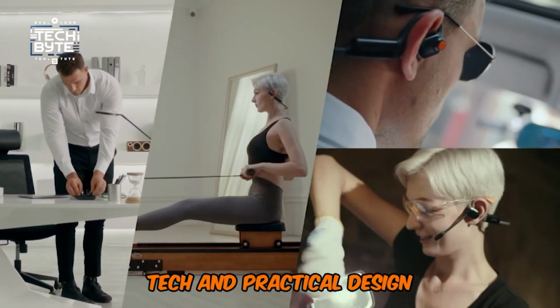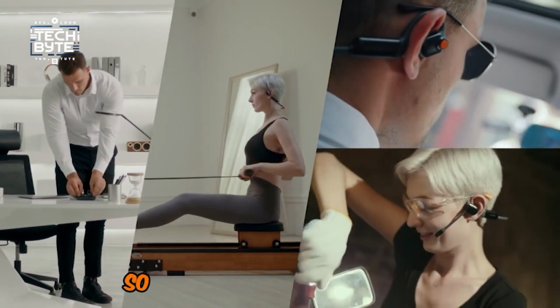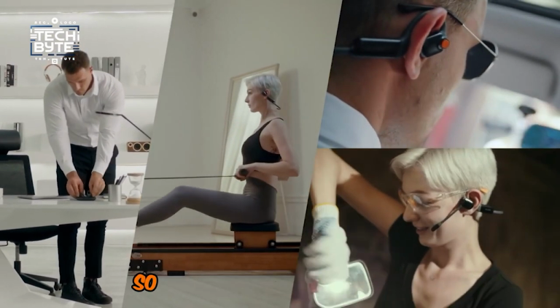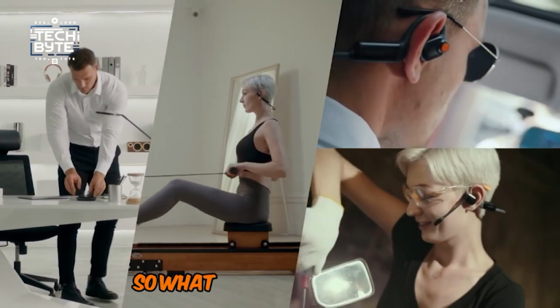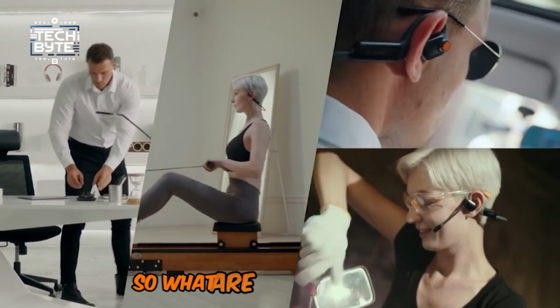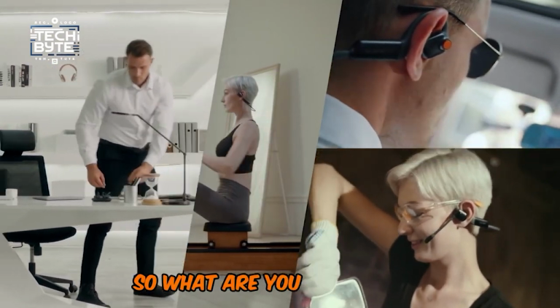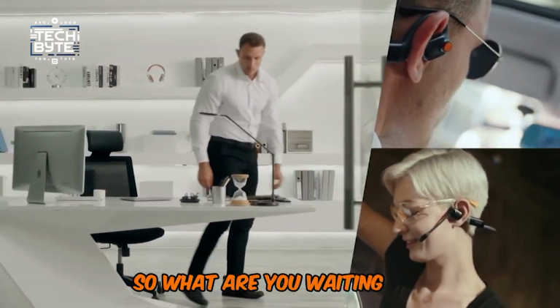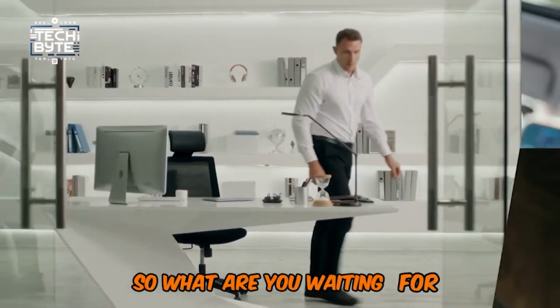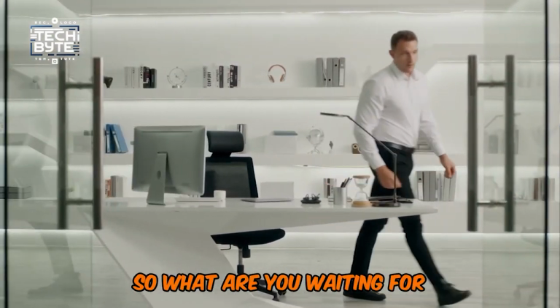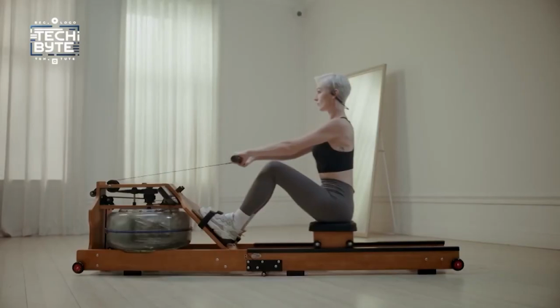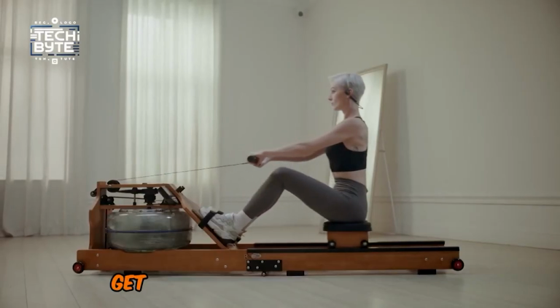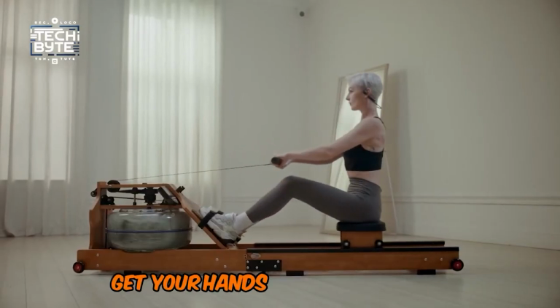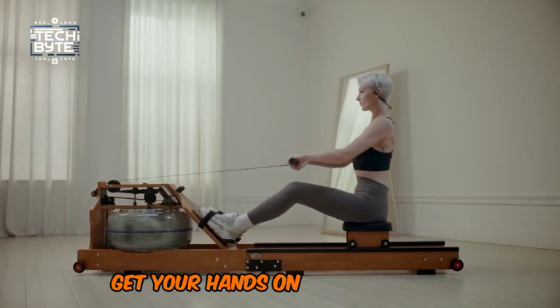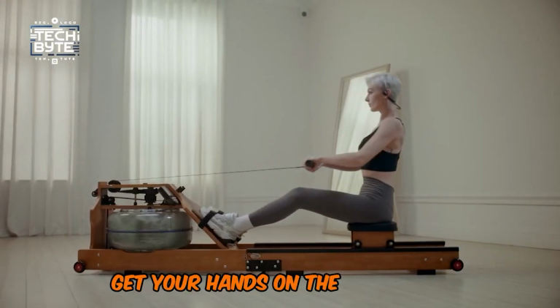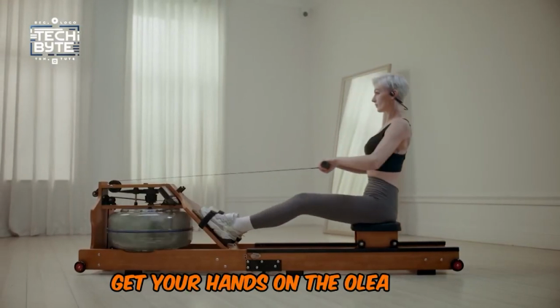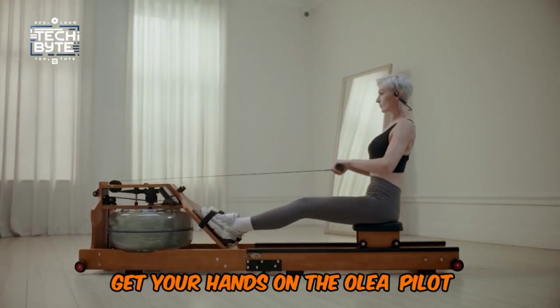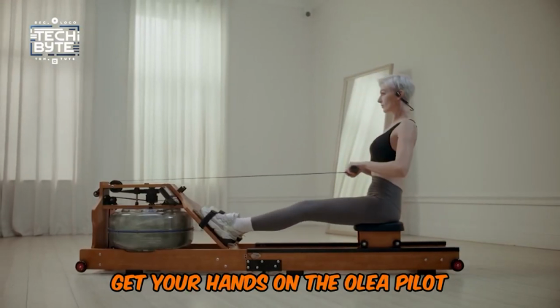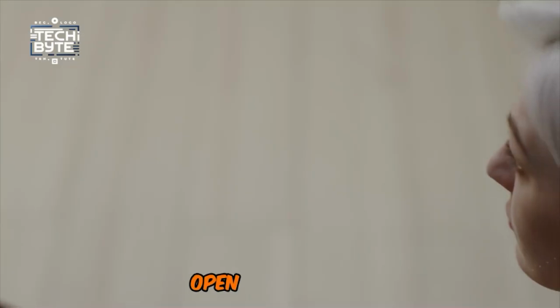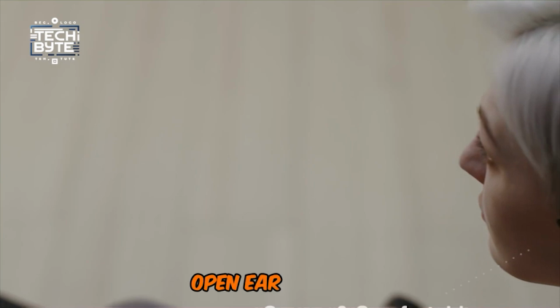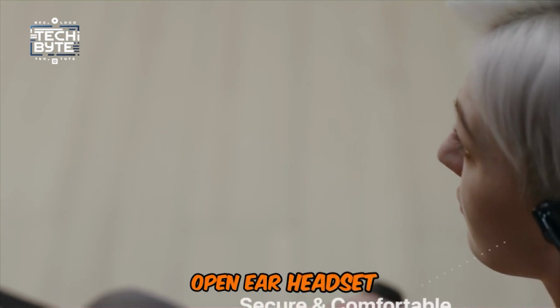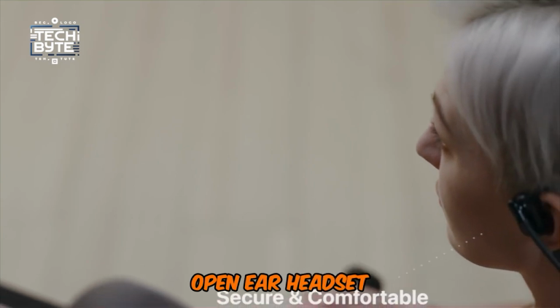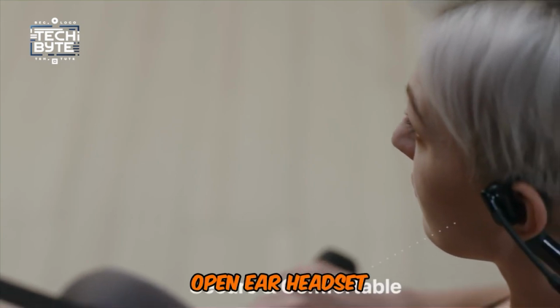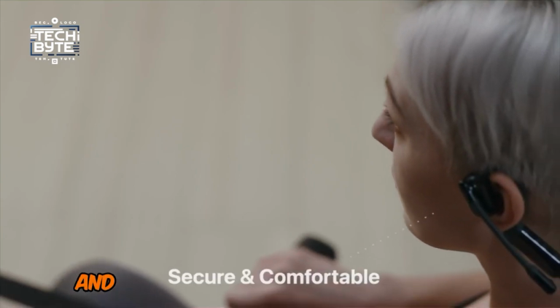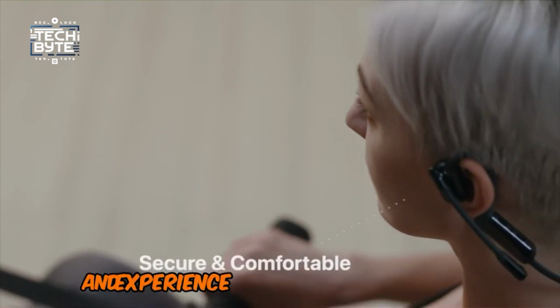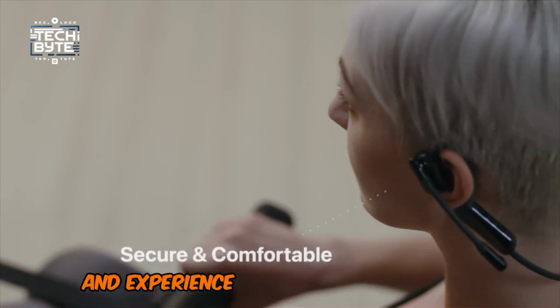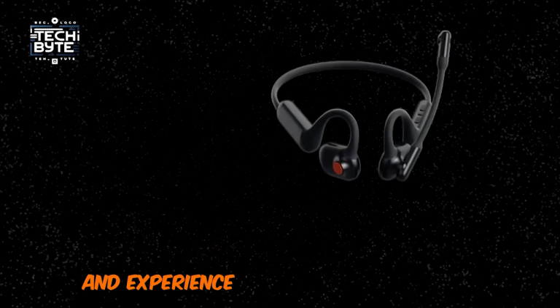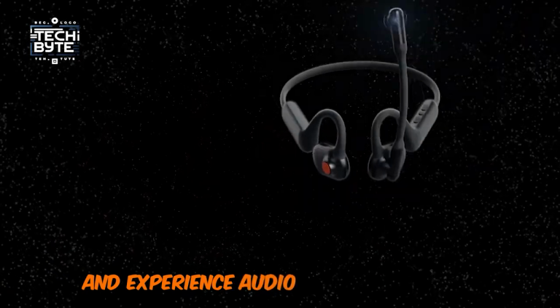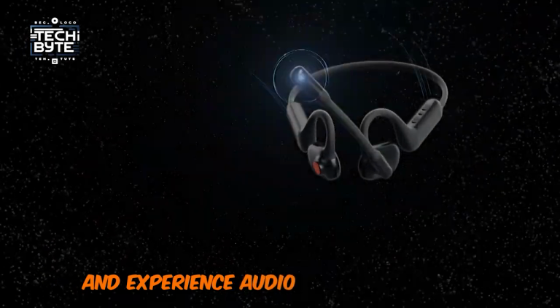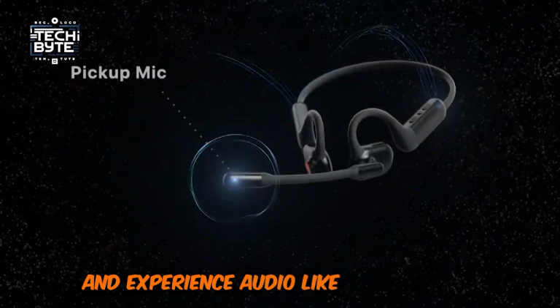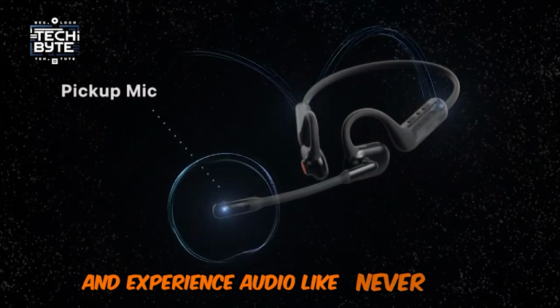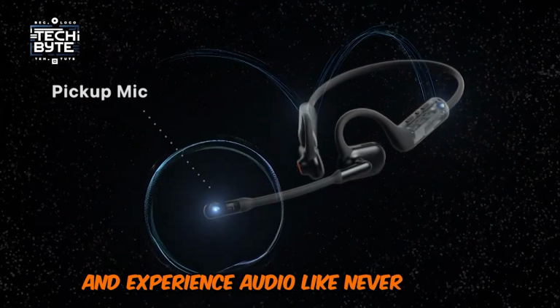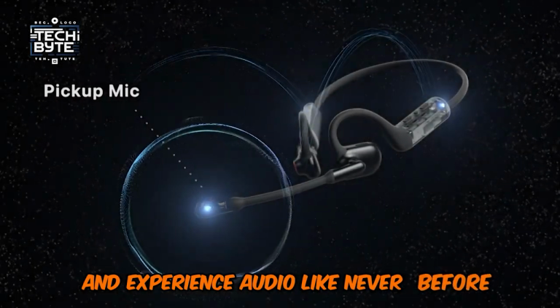So what are you waiting for? Get your hands on the Oliup Pilot open-ear headset and experience audio like never before.